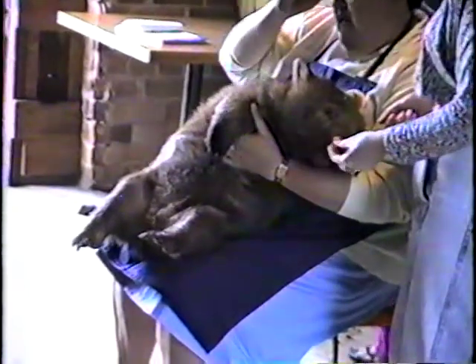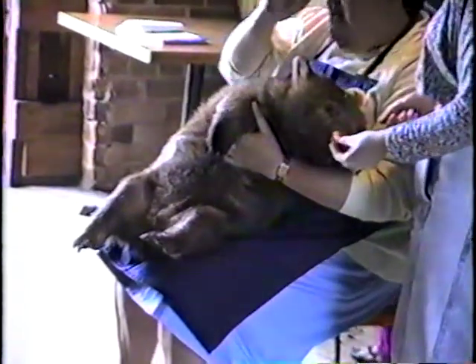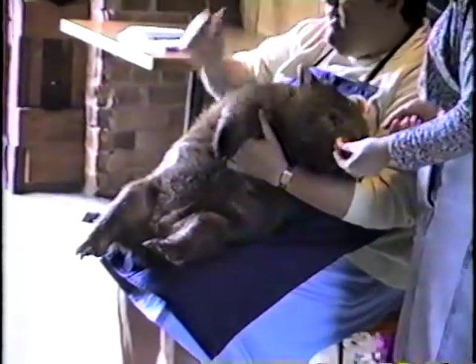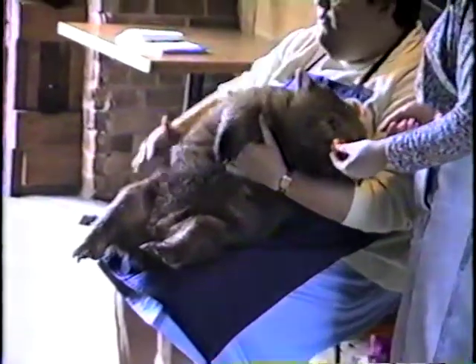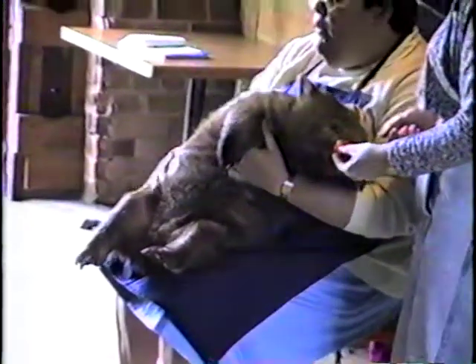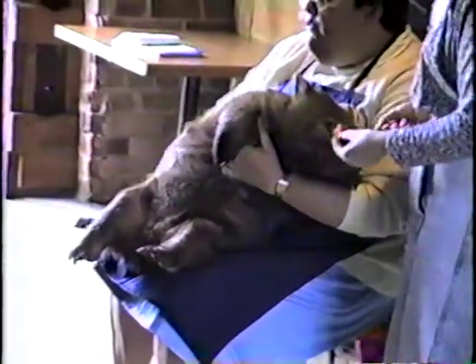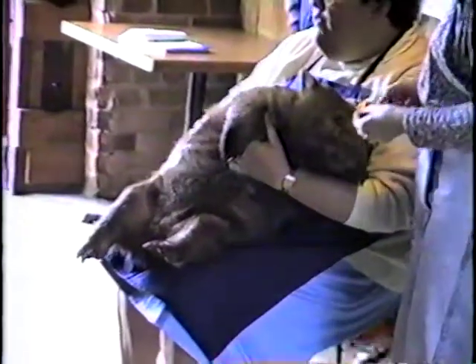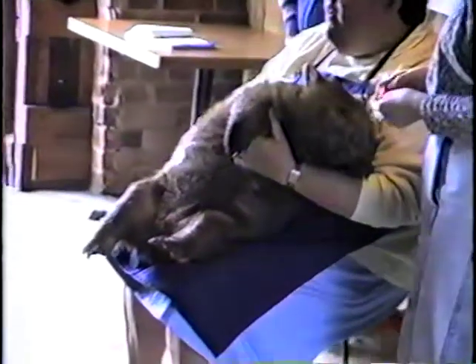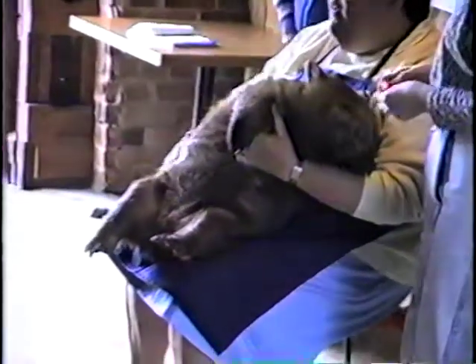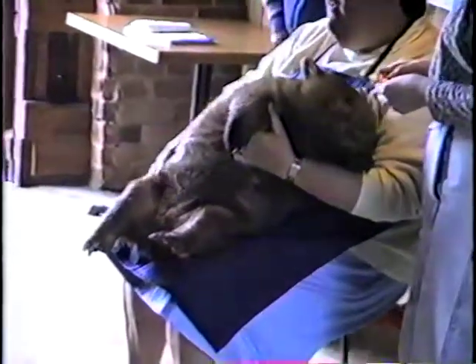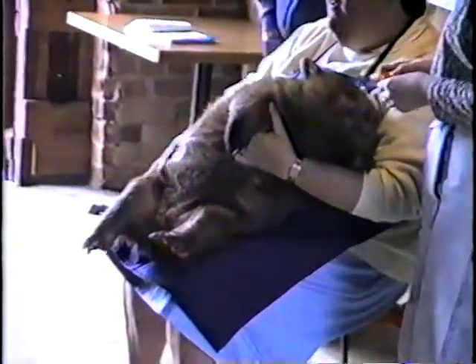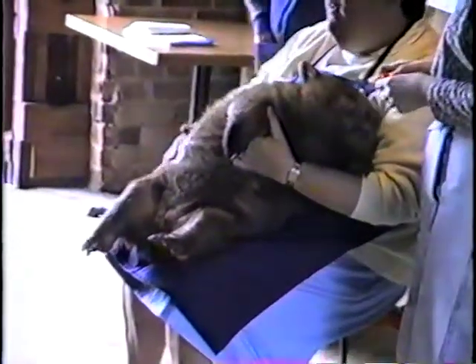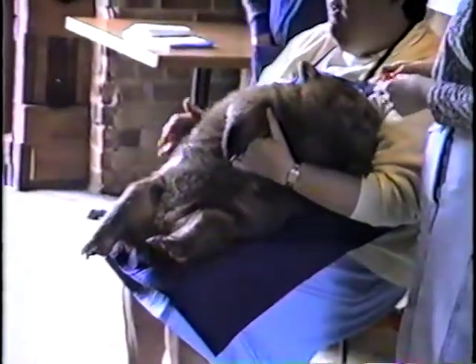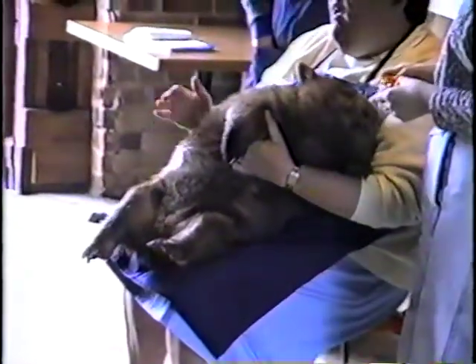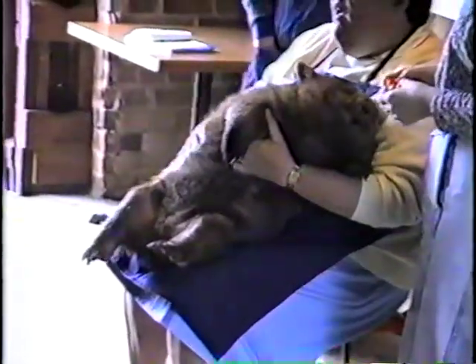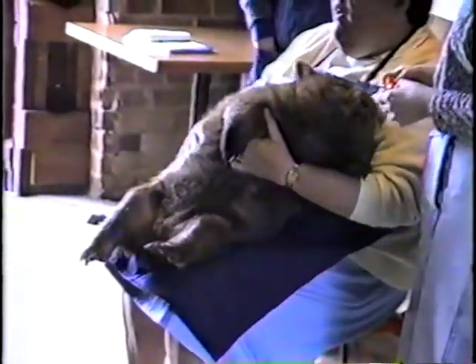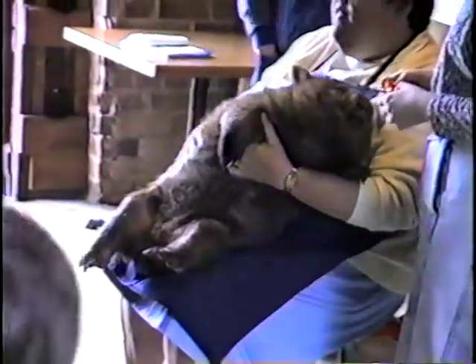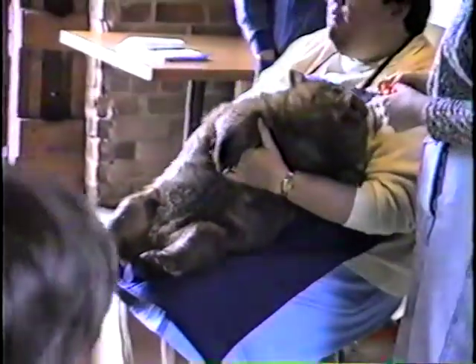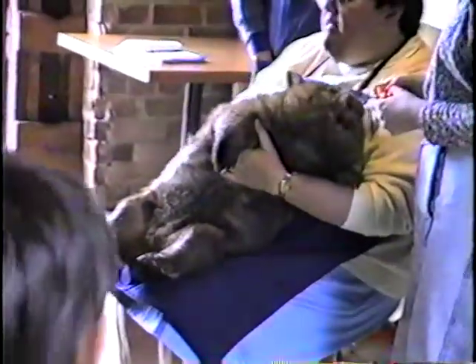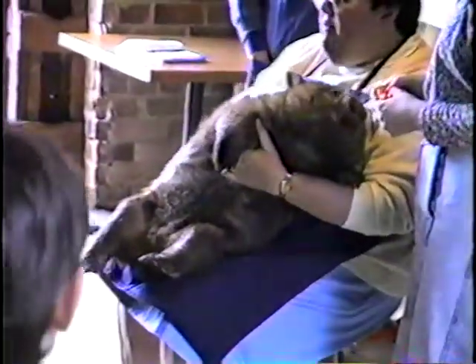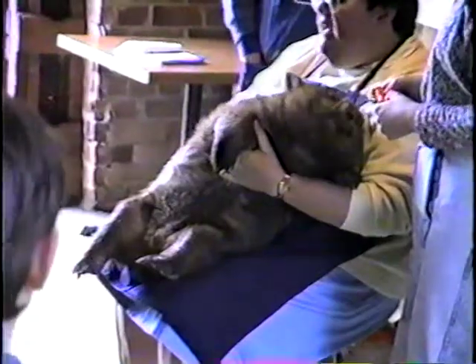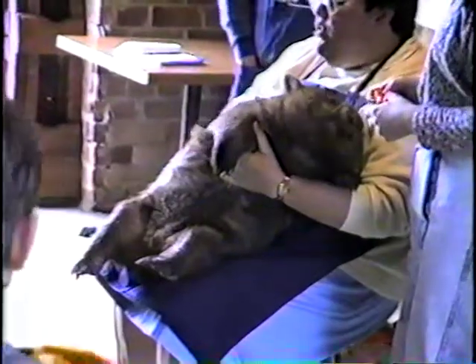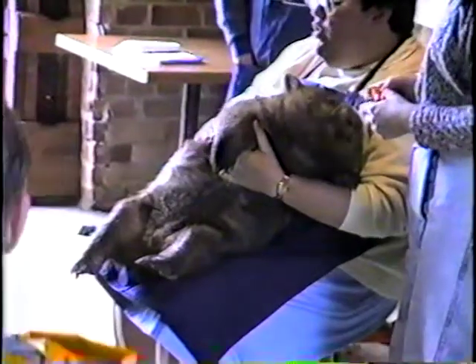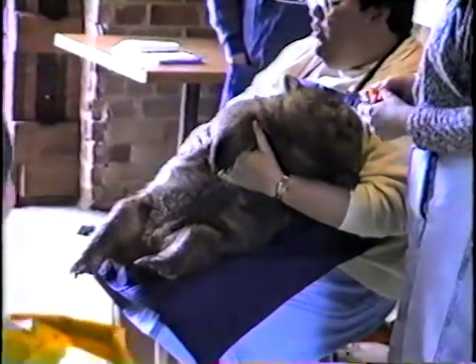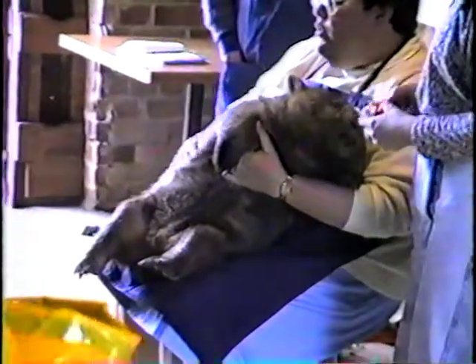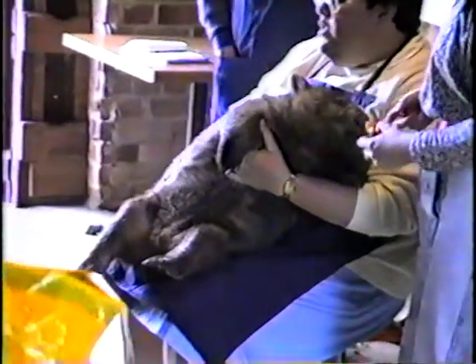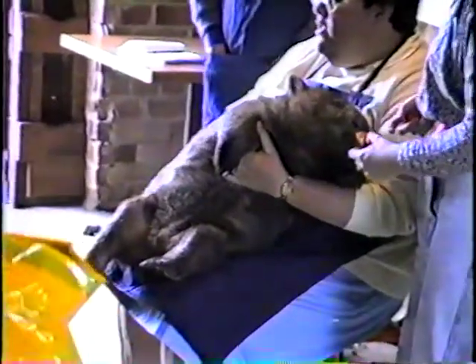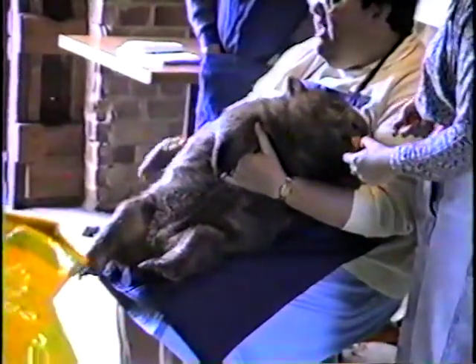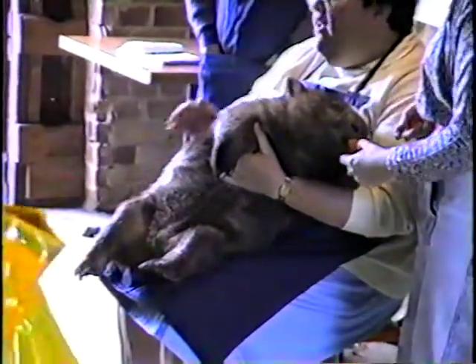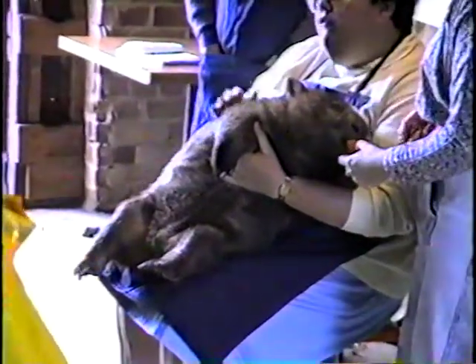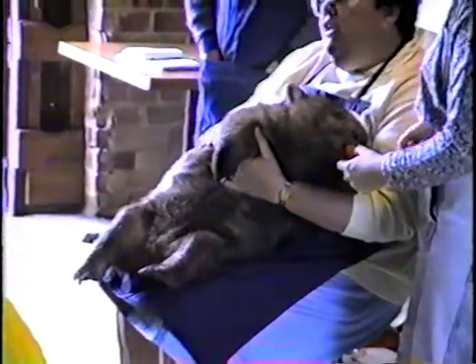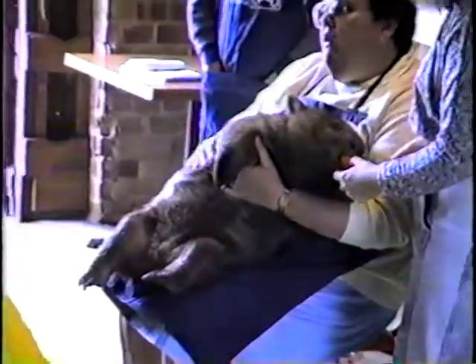This one is about two years old and she's nearly fully grown.